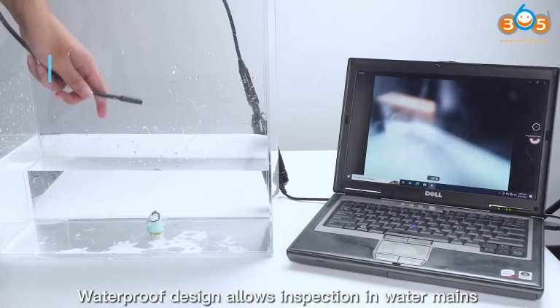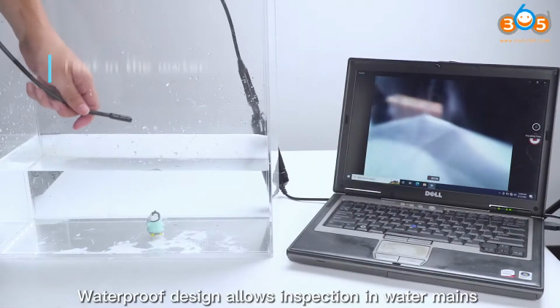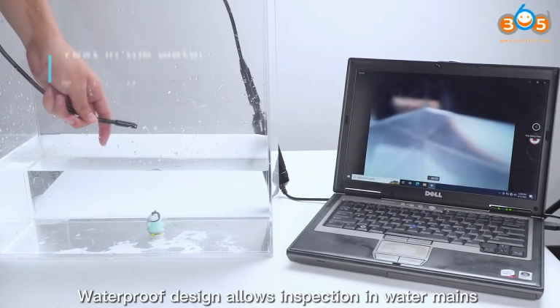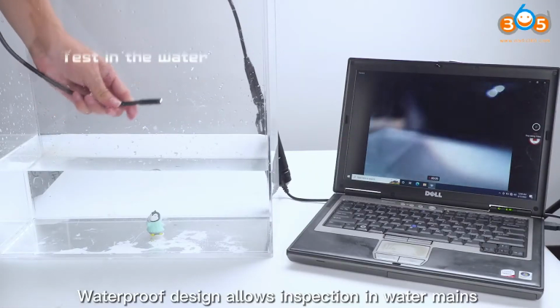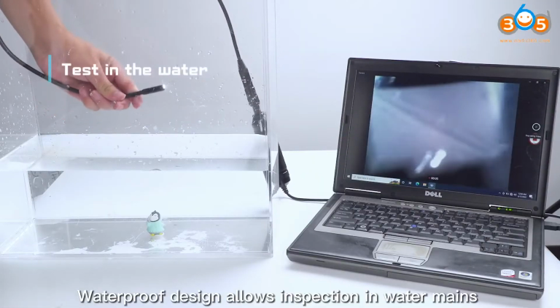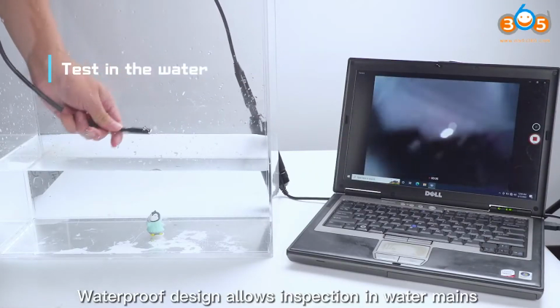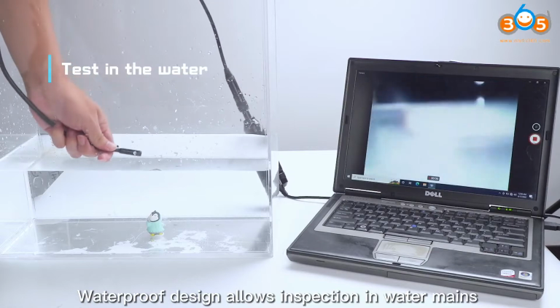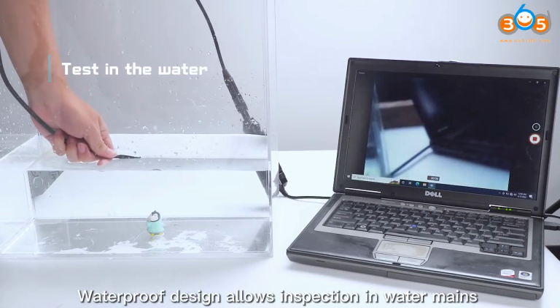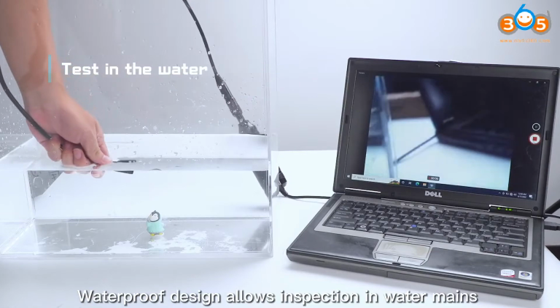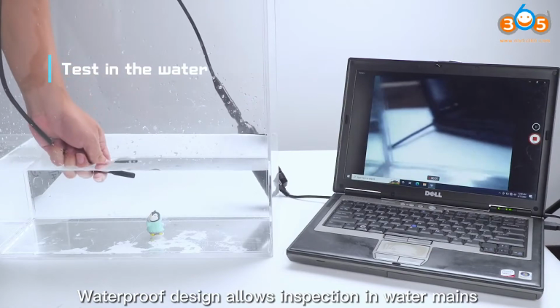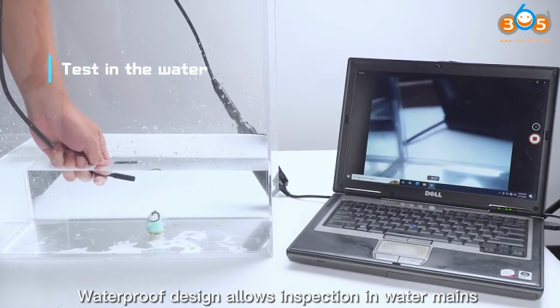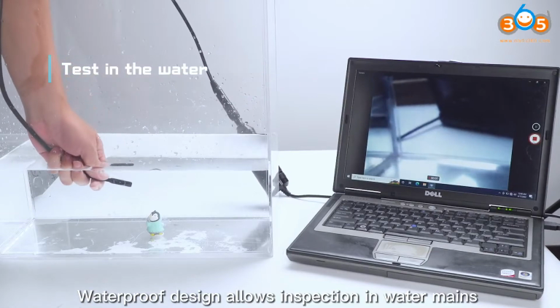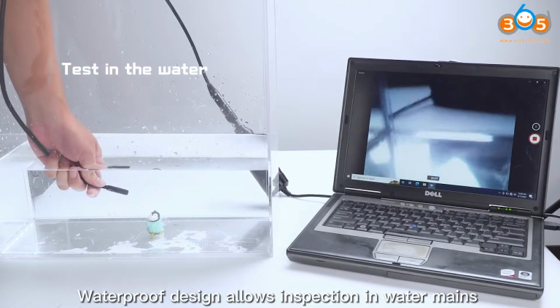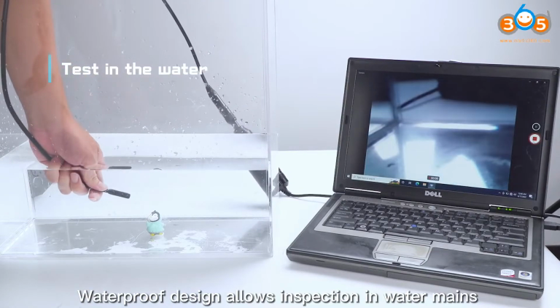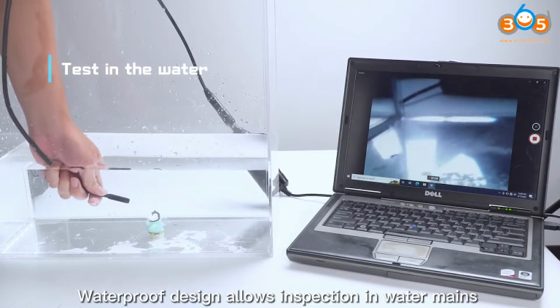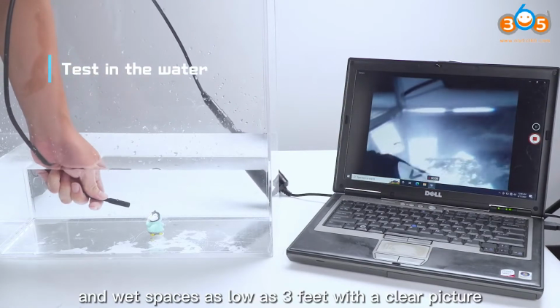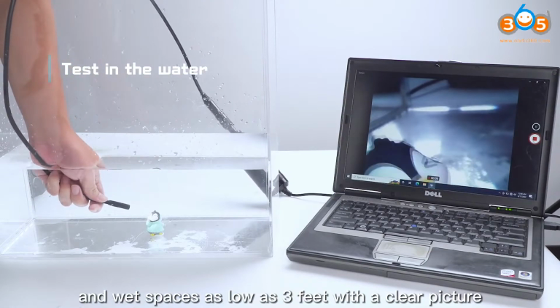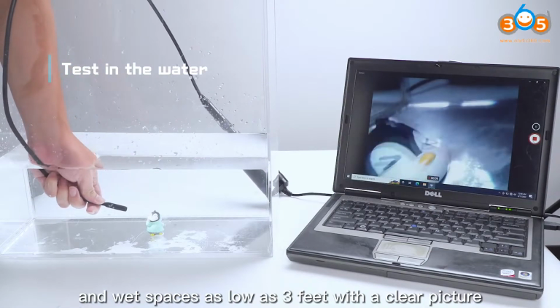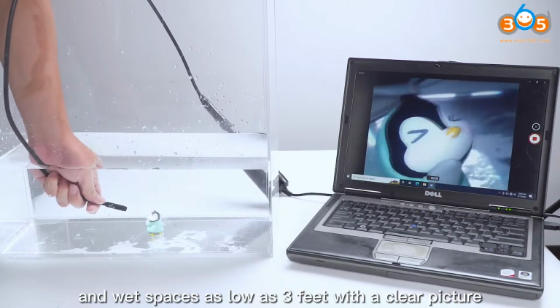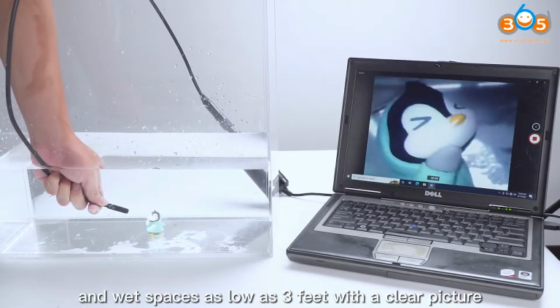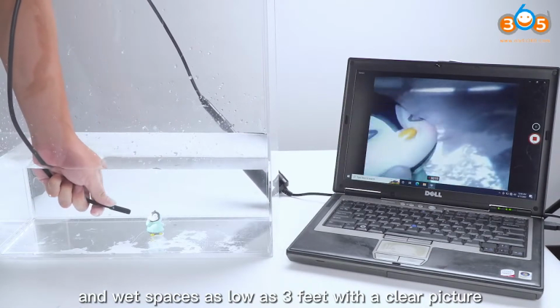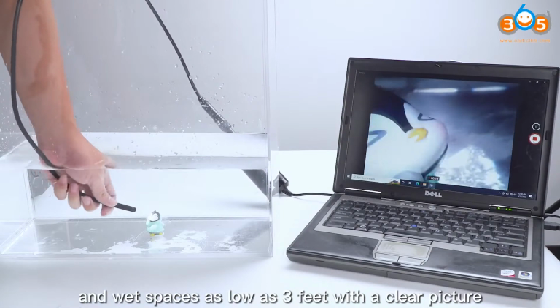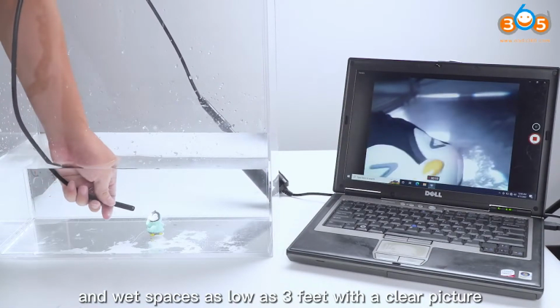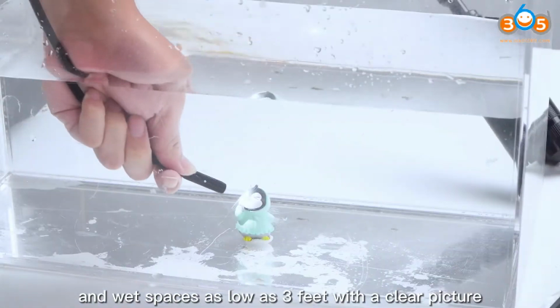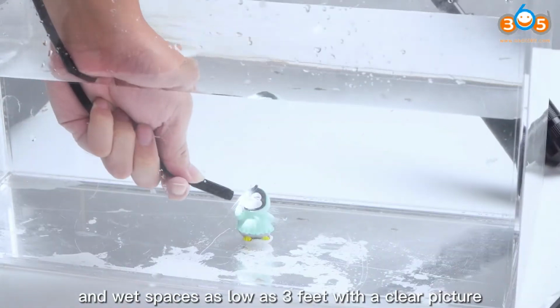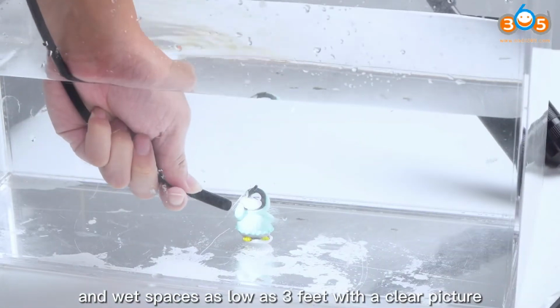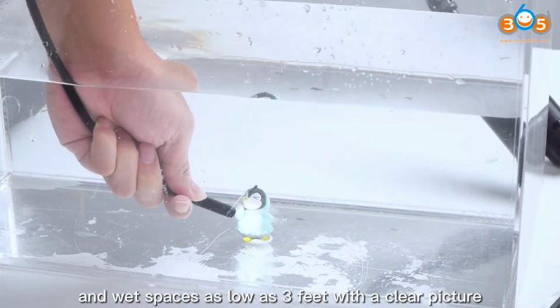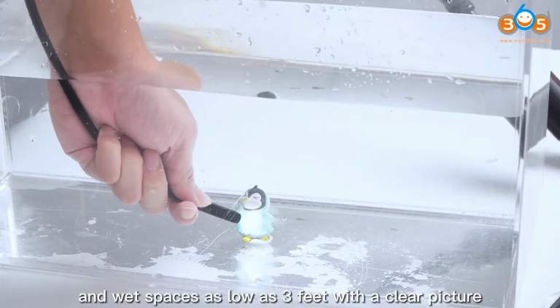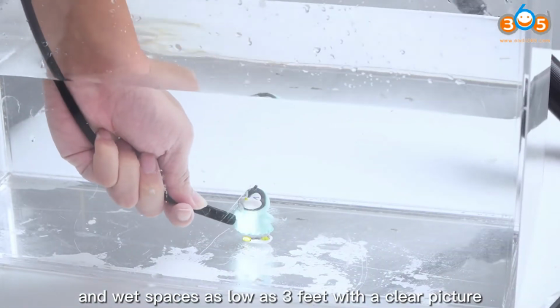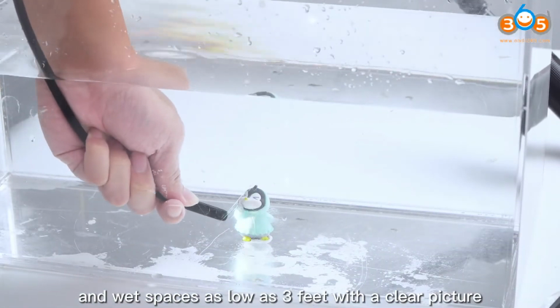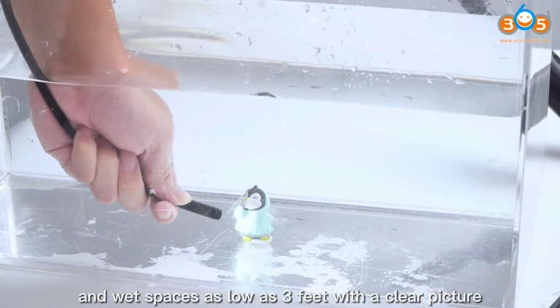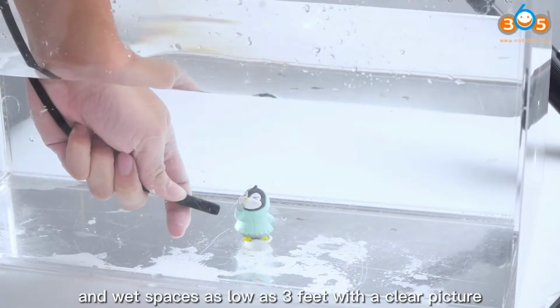Waterproof design allows inspection in water mains and wet spaces as low as 3 feet with a clear picture.